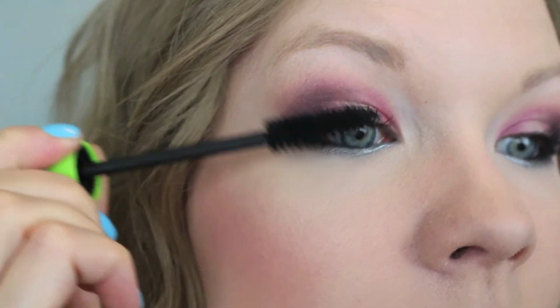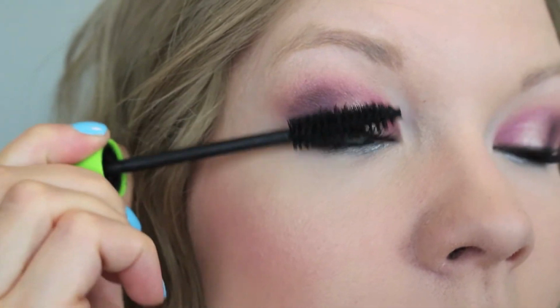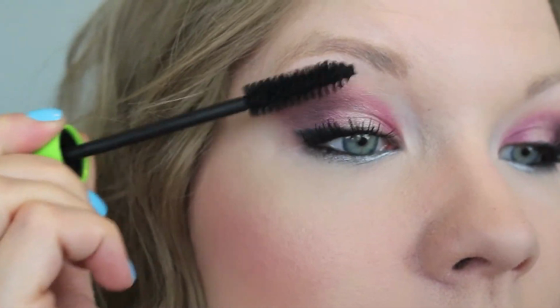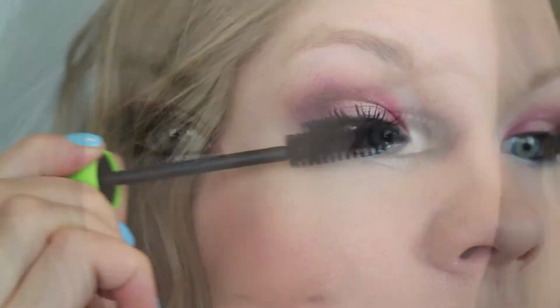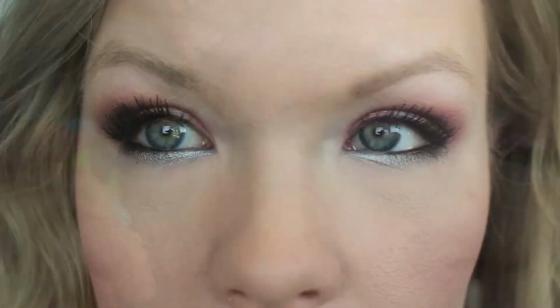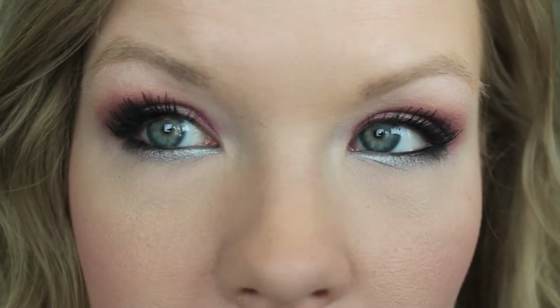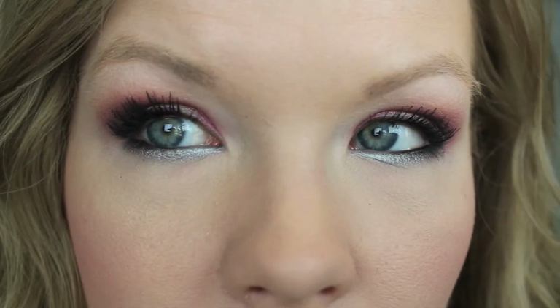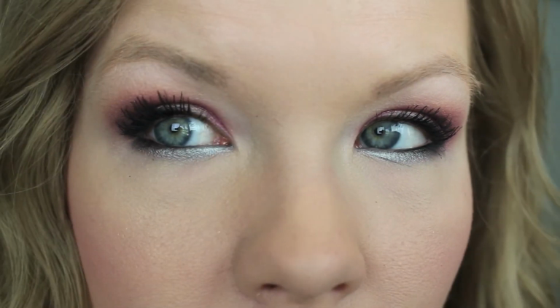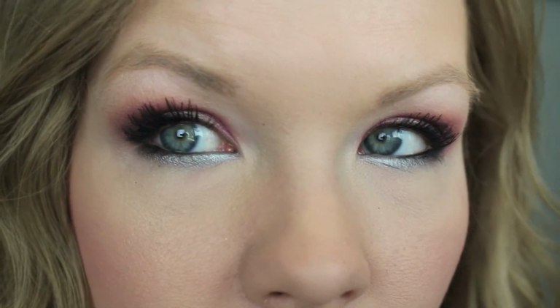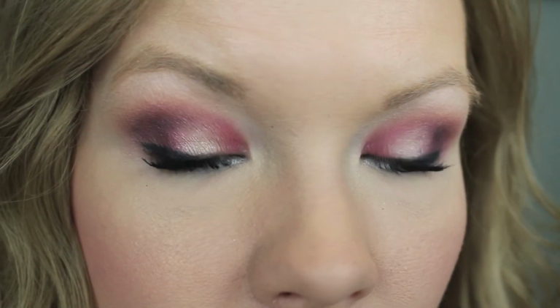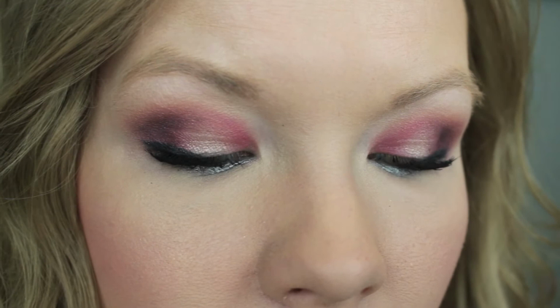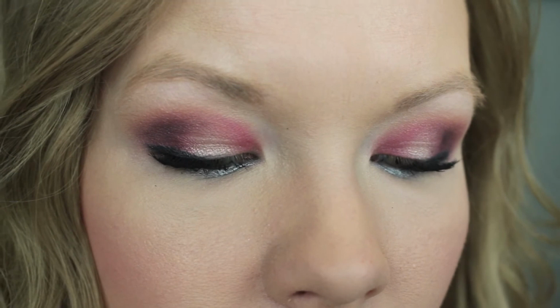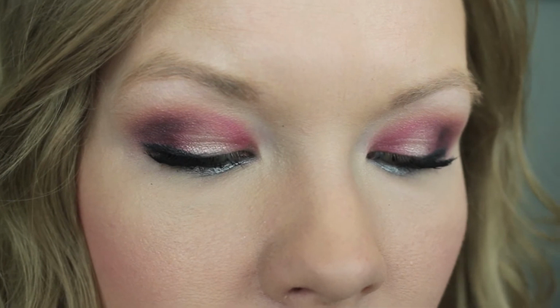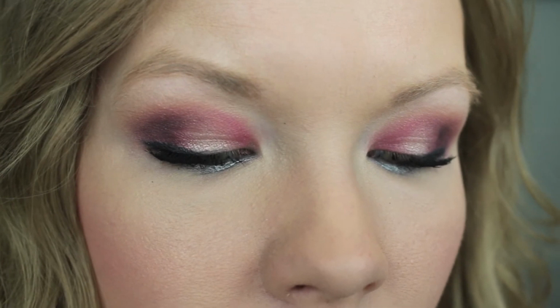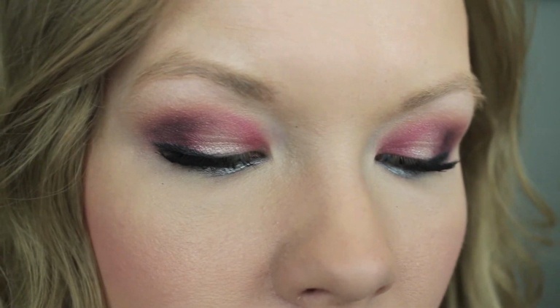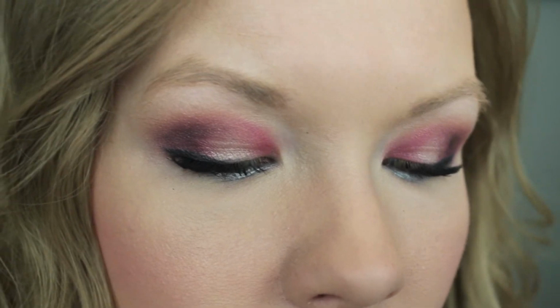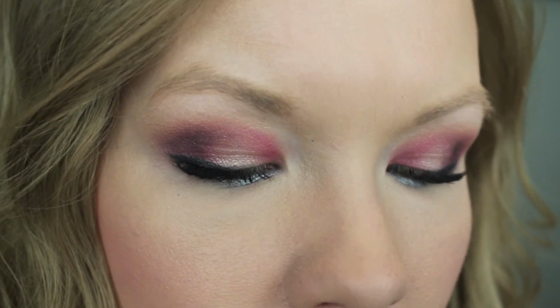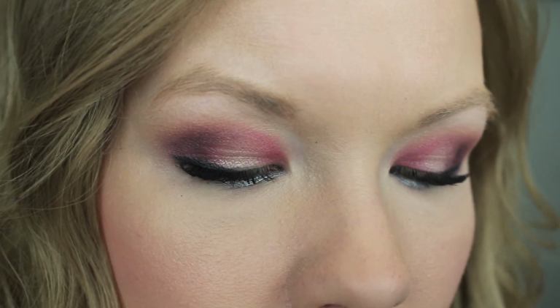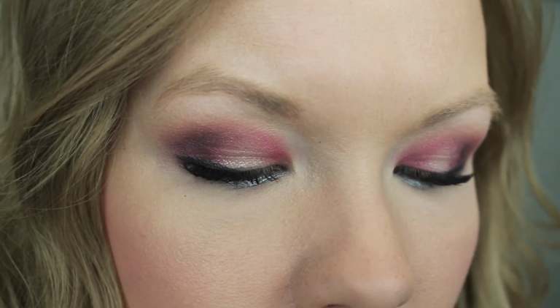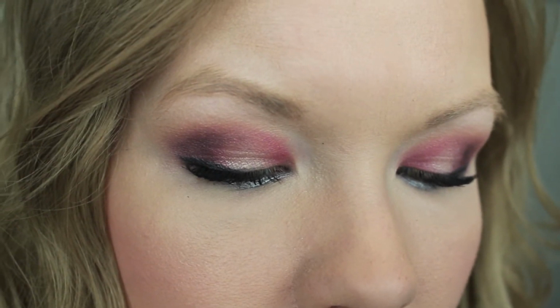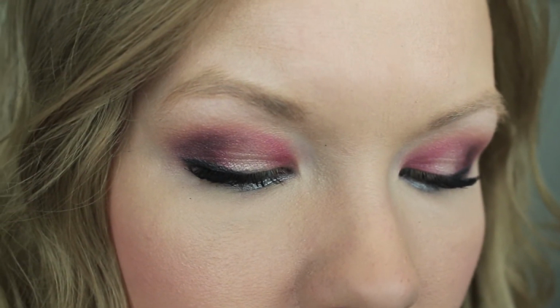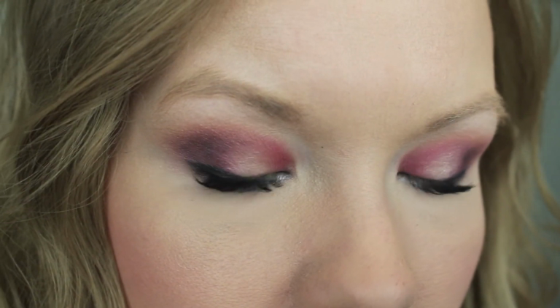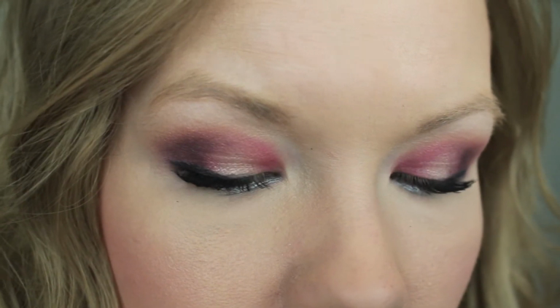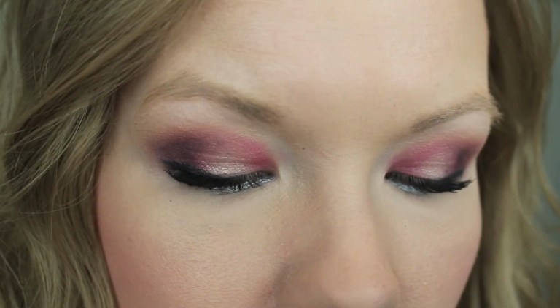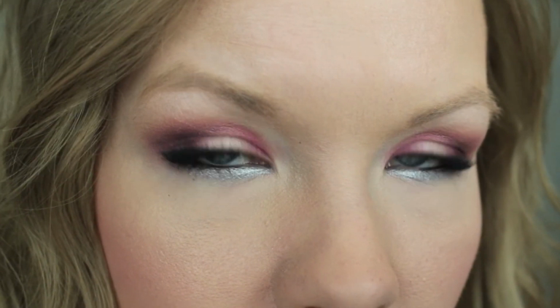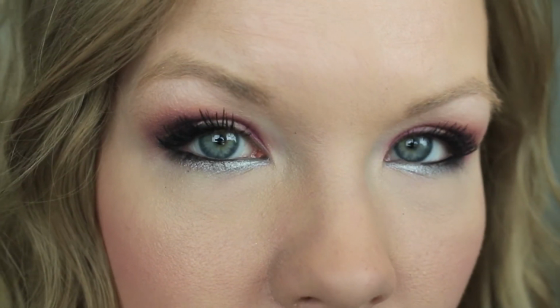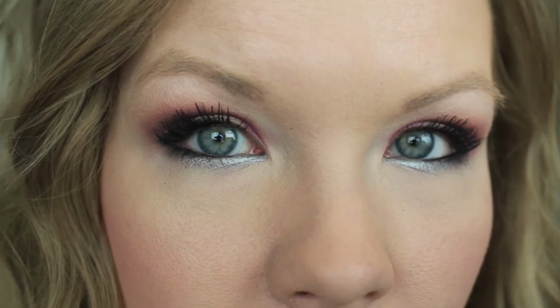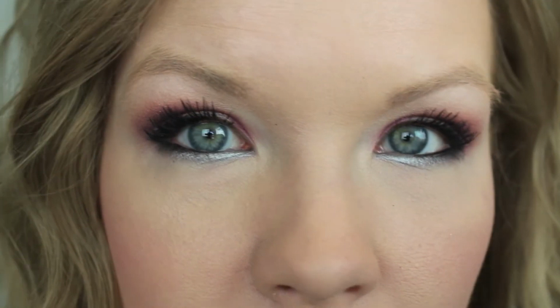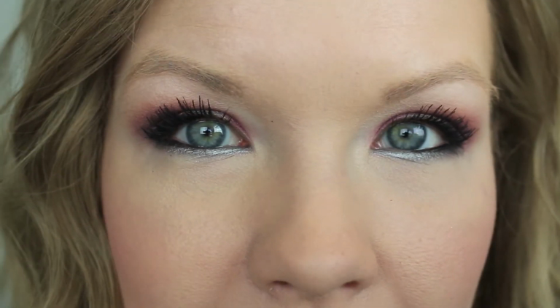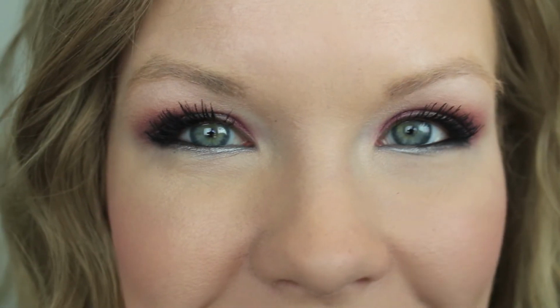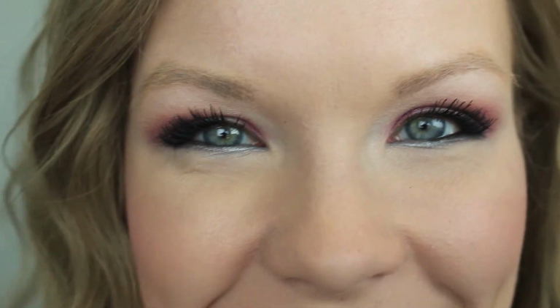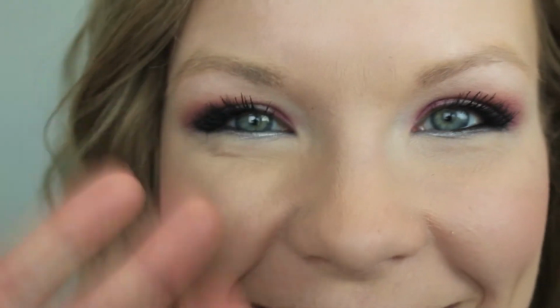And yeah guys, this is the finished look. I hope that you really enjoyed it. Please stay tuned to find out what I used on the rest of my face.